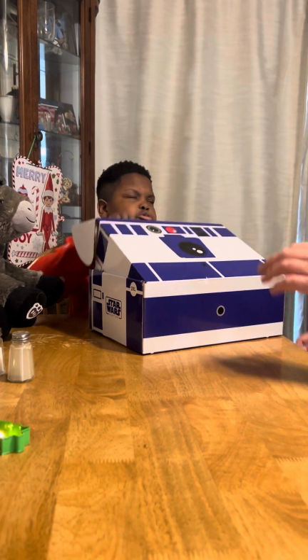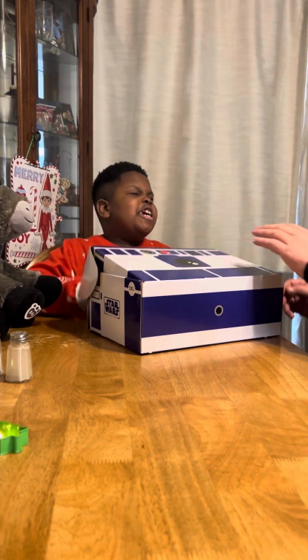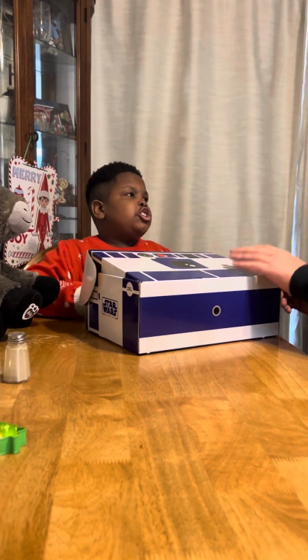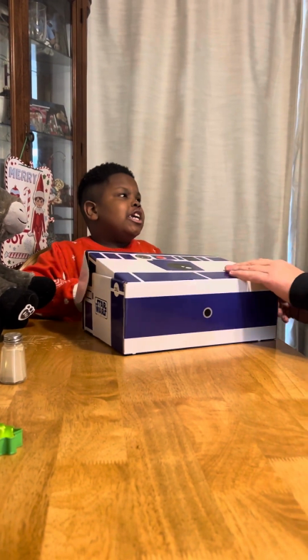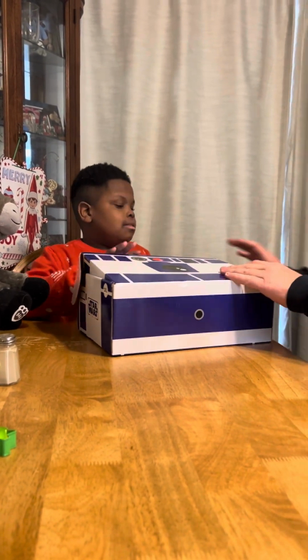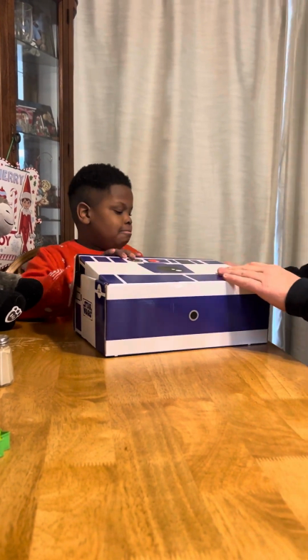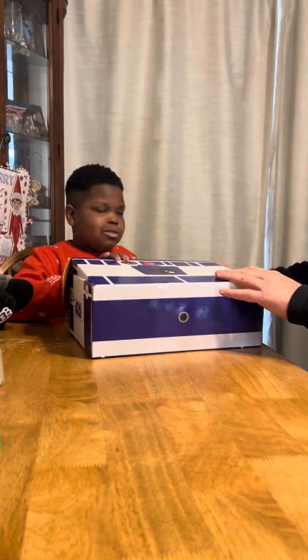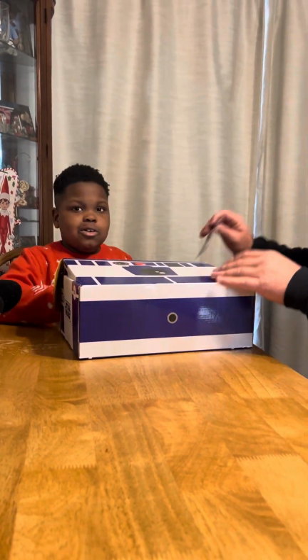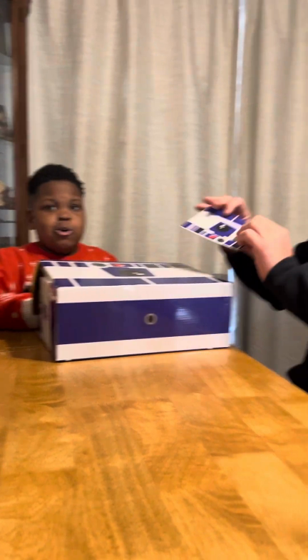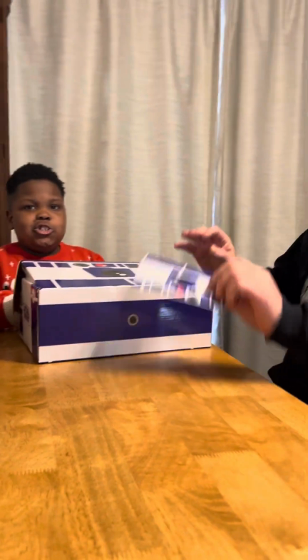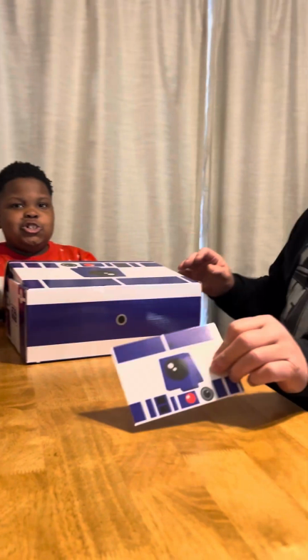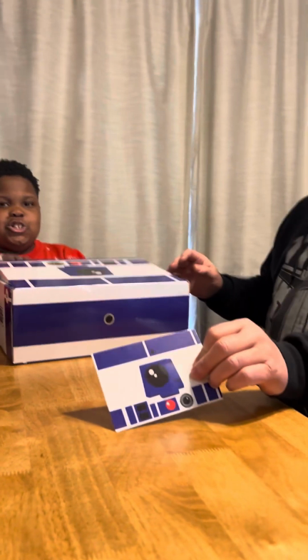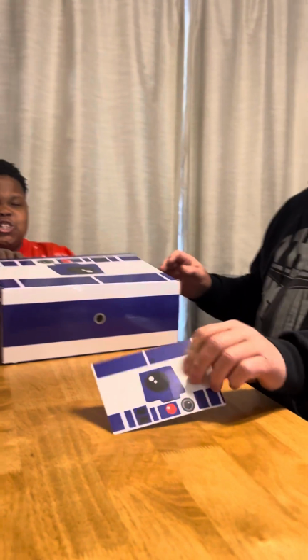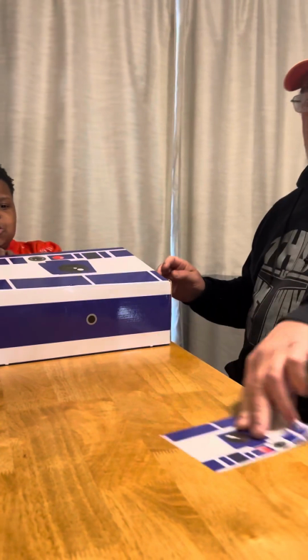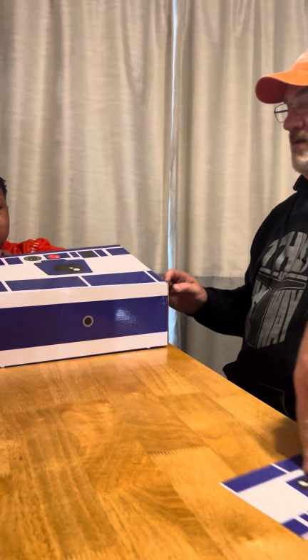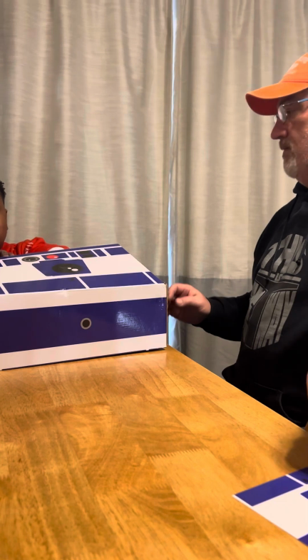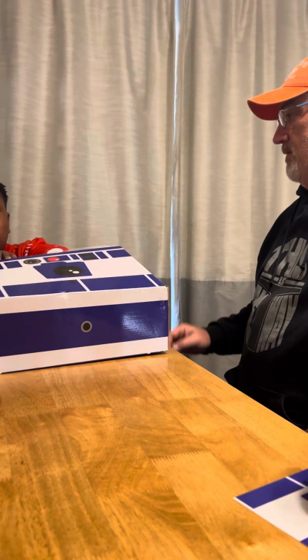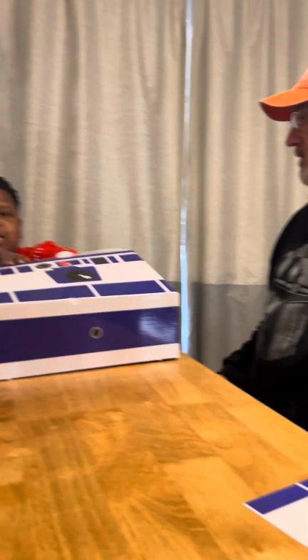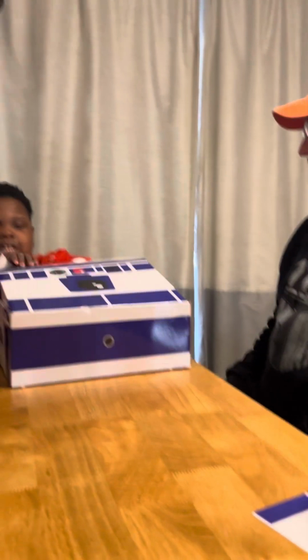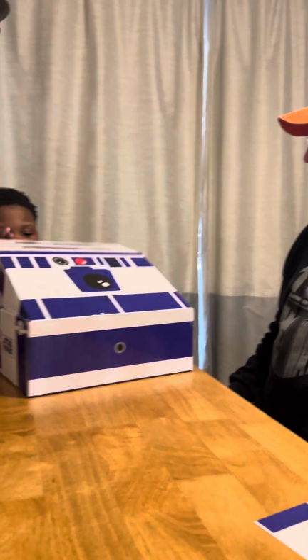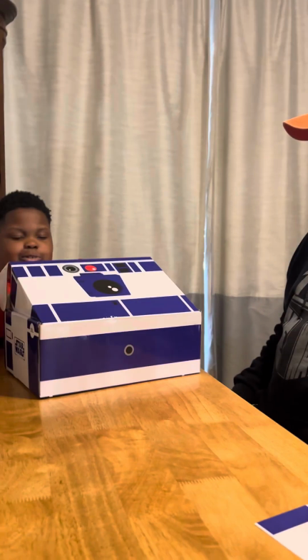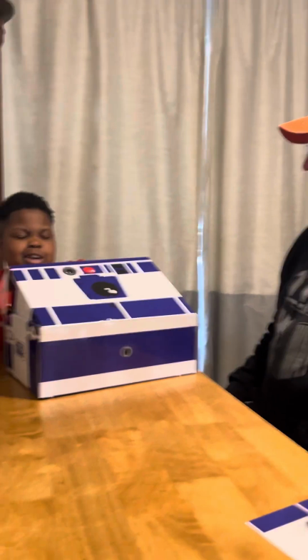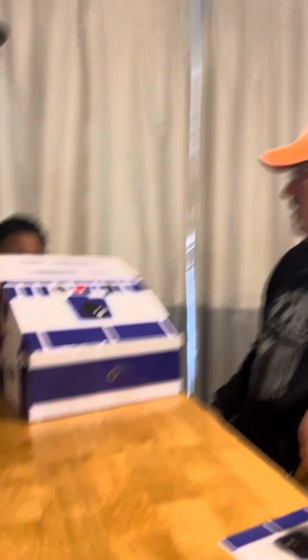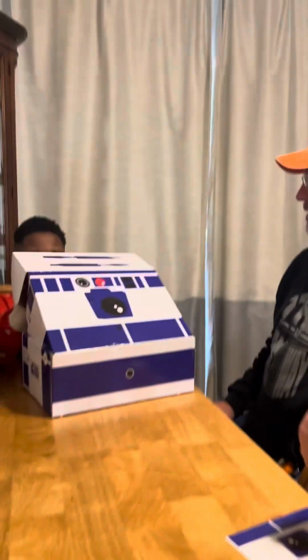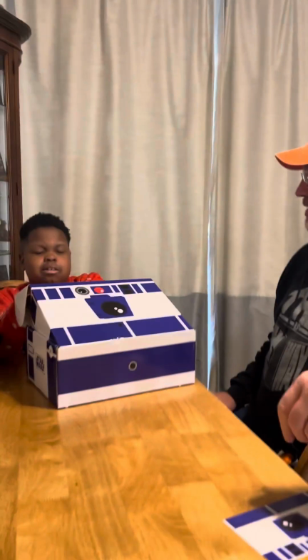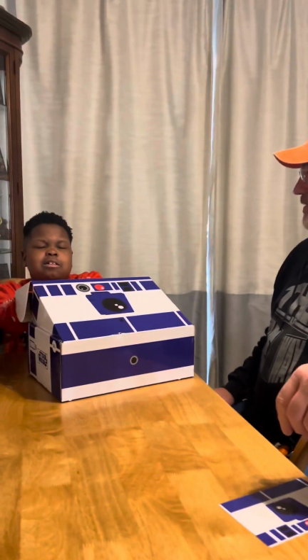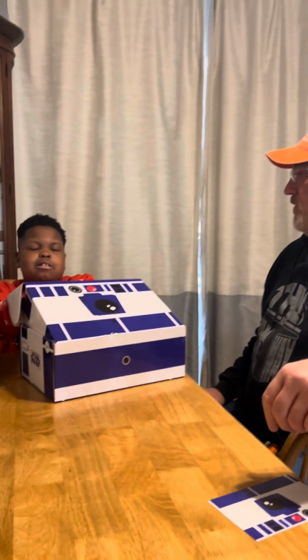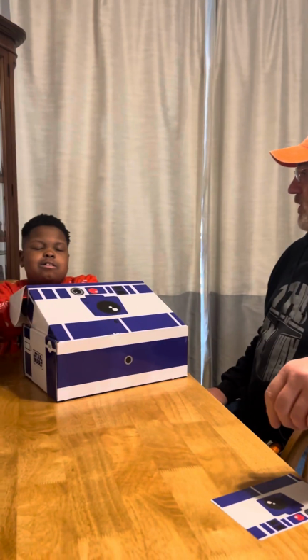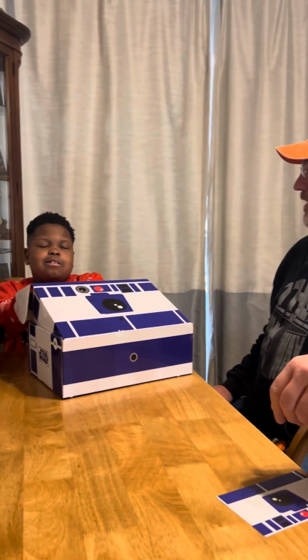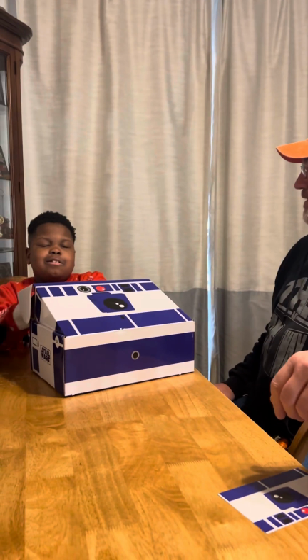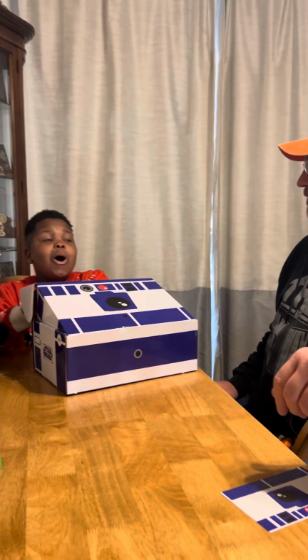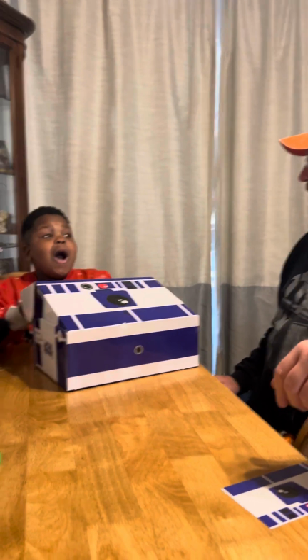Cheat, cheat! No looking. No cheating, guys, okay? Well, you're looking. Don't look.